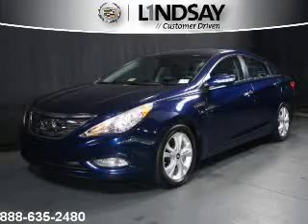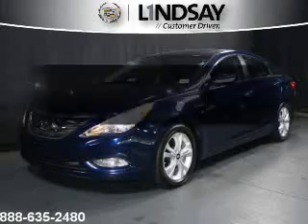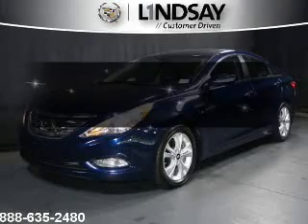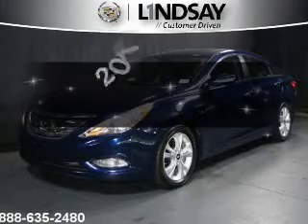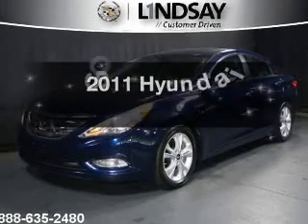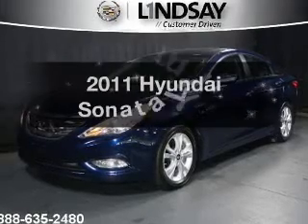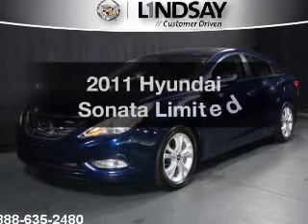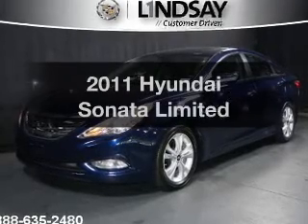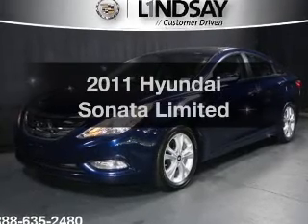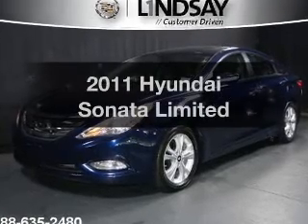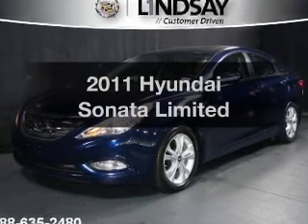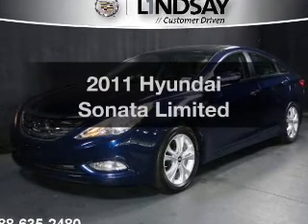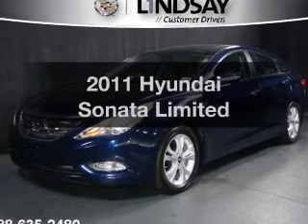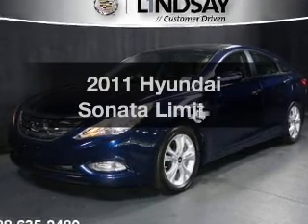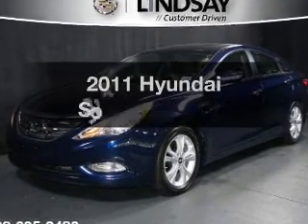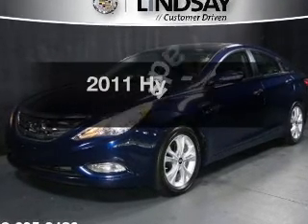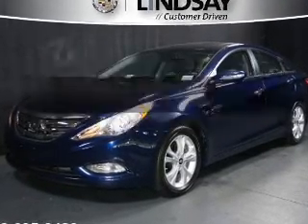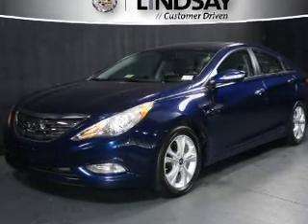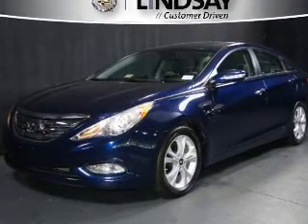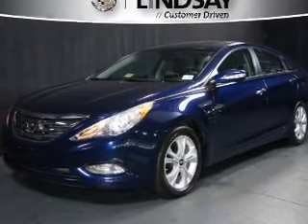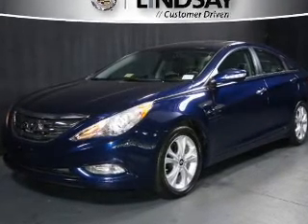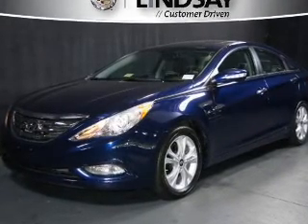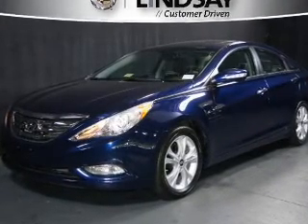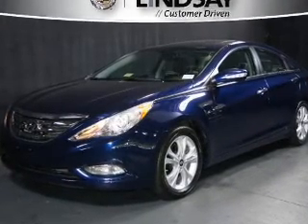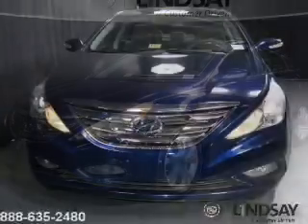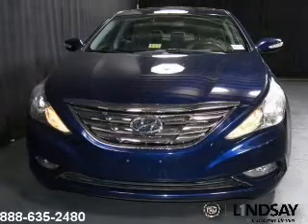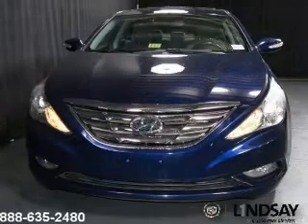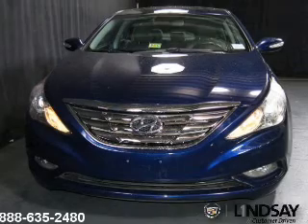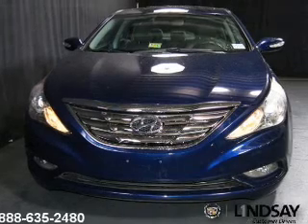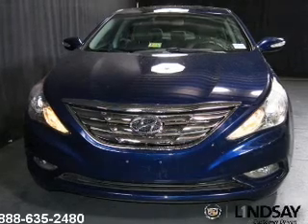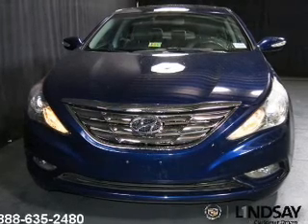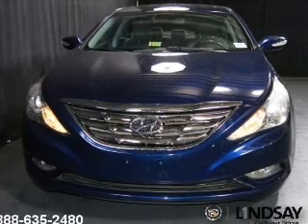Check out this 2011 Hyundai Sonata — everything you need under one roof with this great vehicle.